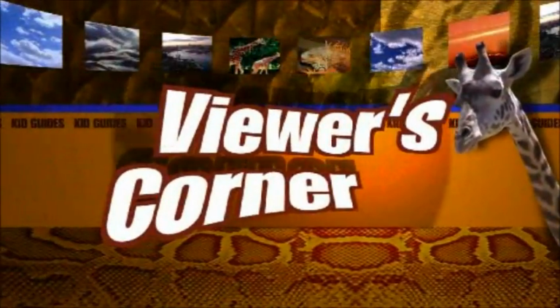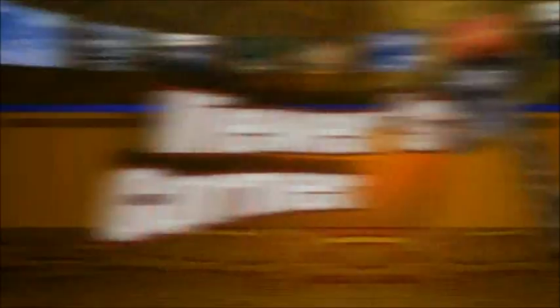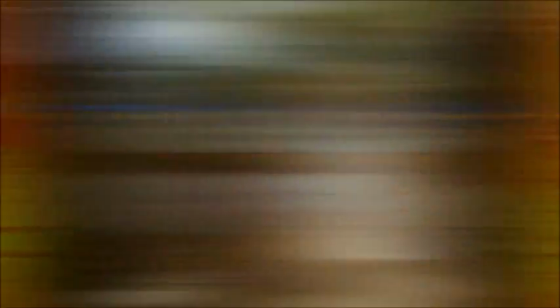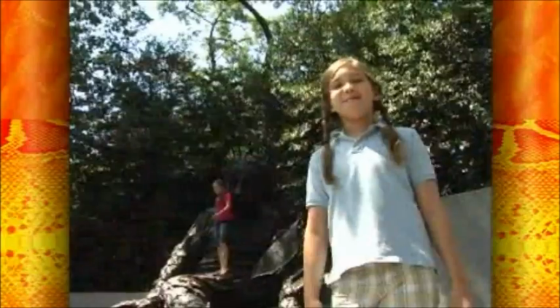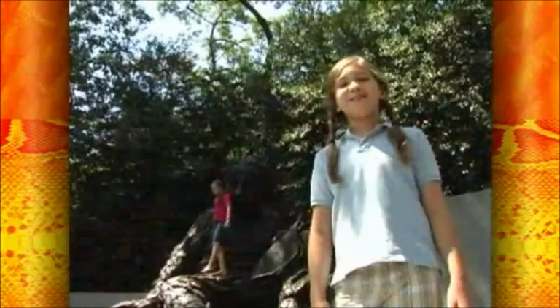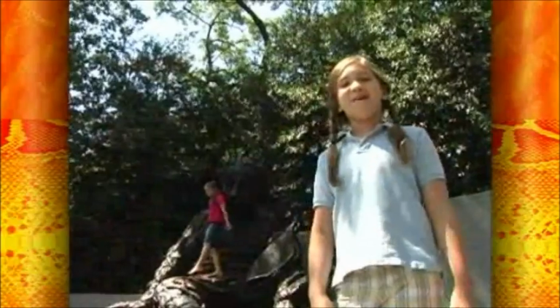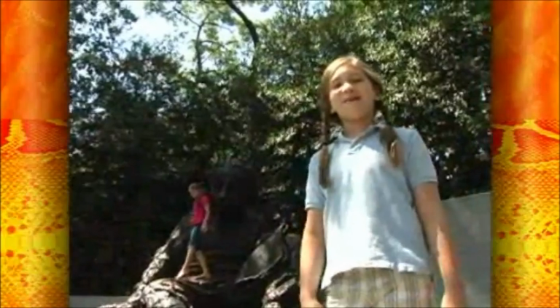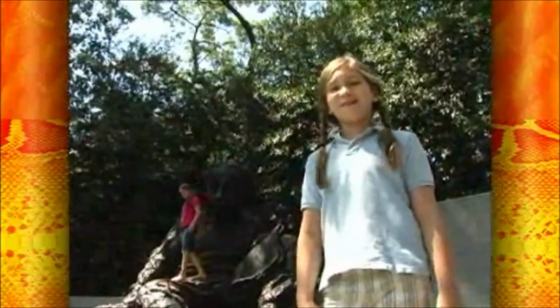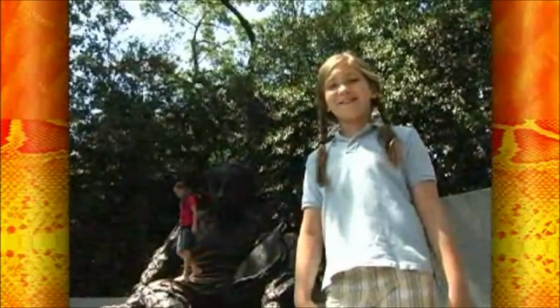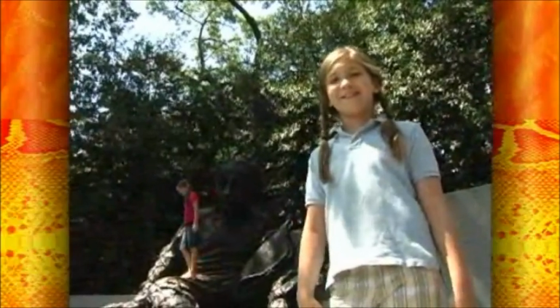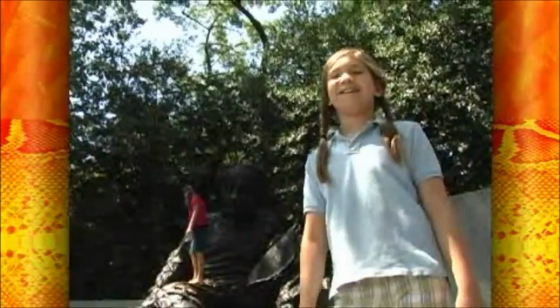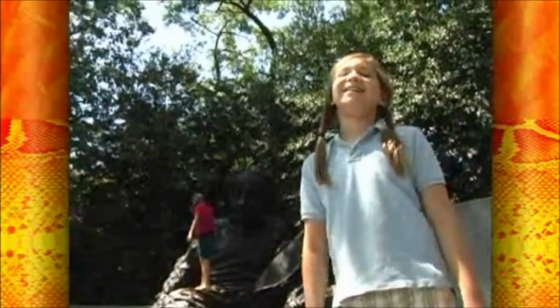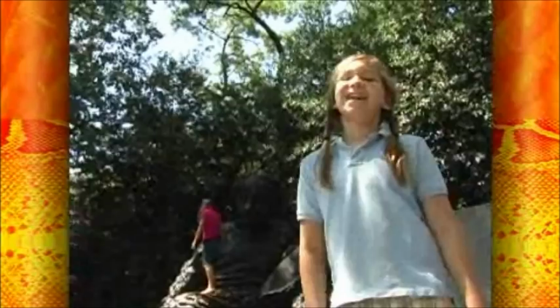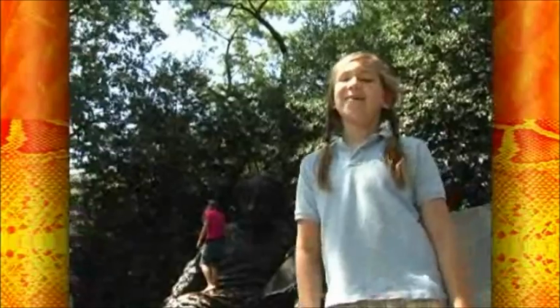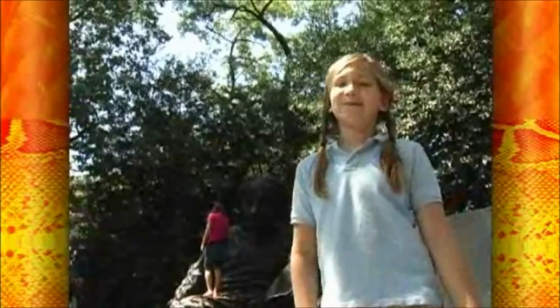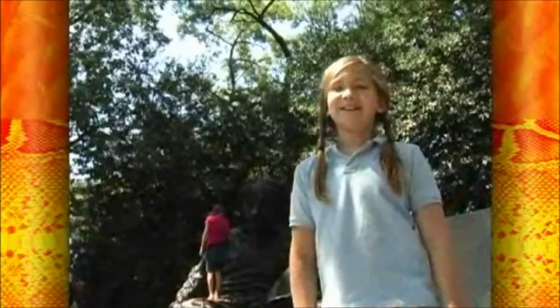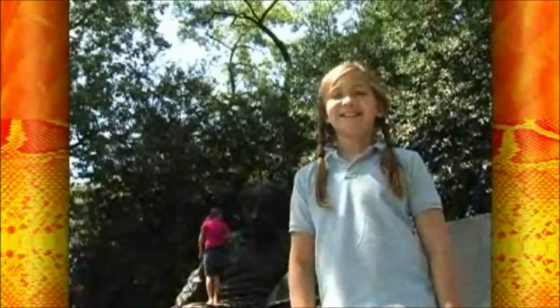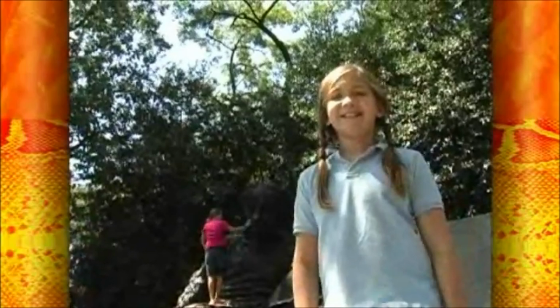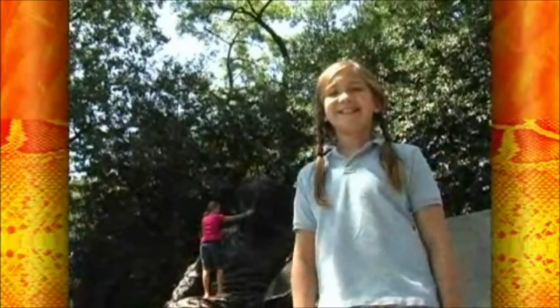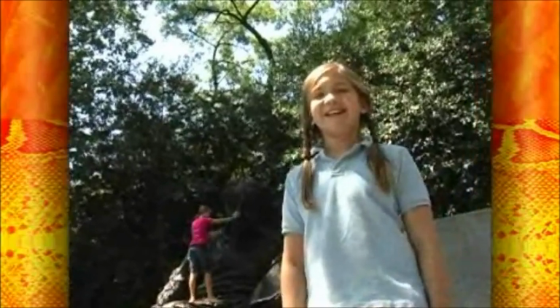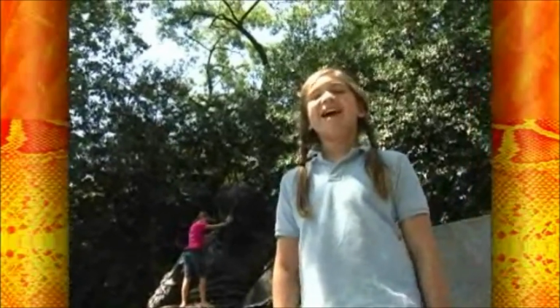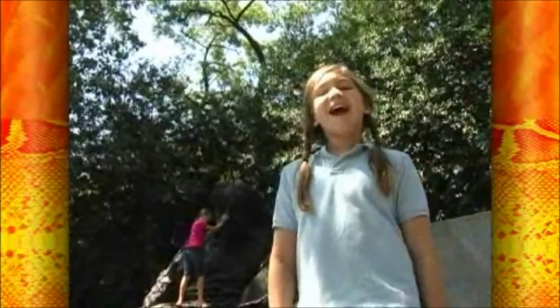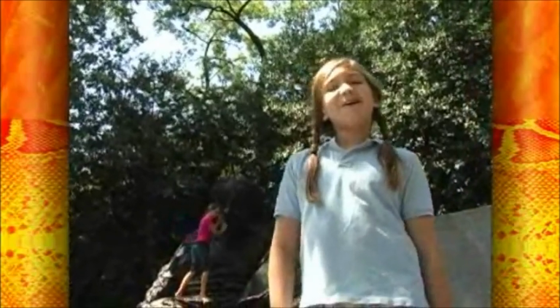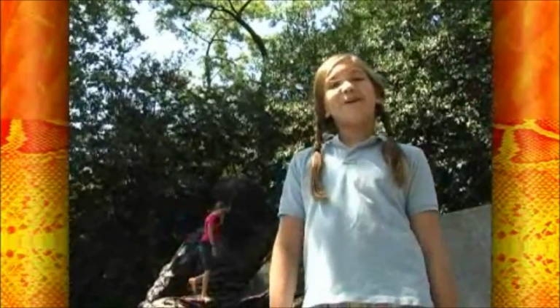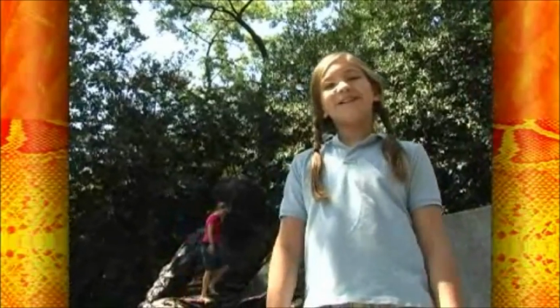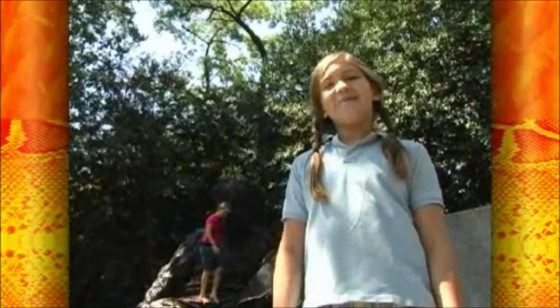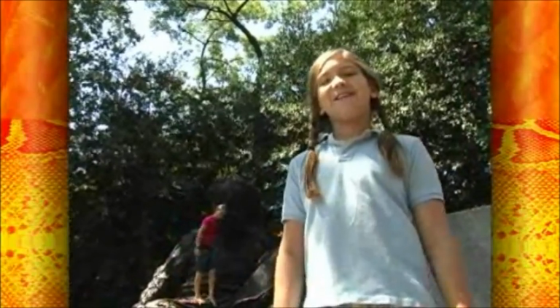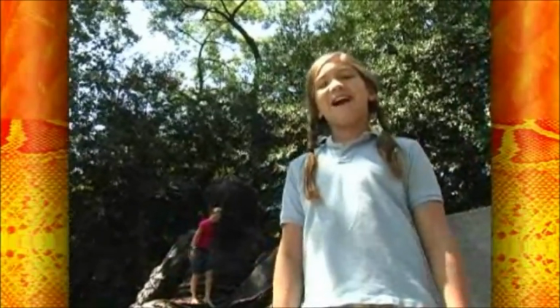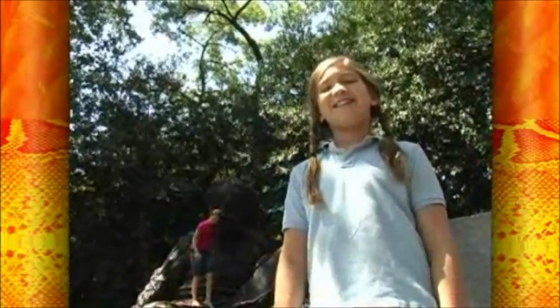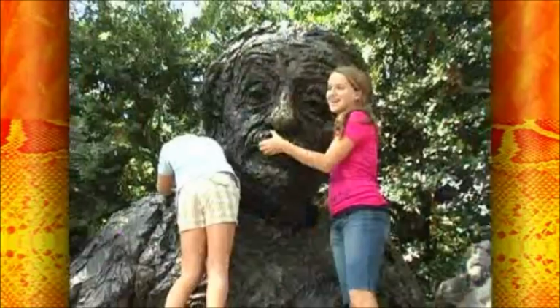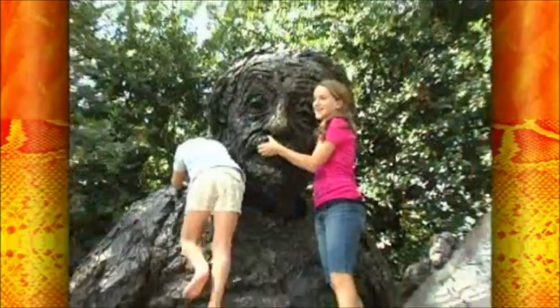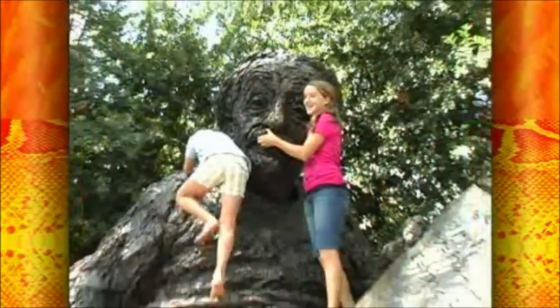Hi, I'm Michelle. Welcome to Viewer's Corner. Today we're in Washington, D.C. and our first stop is the Einstein Memorial.